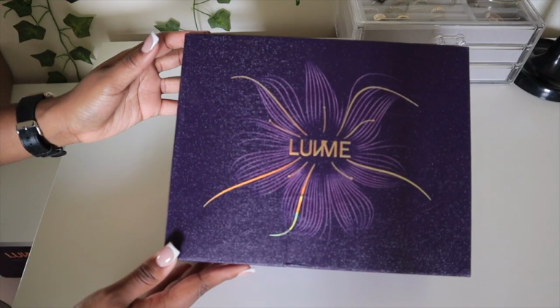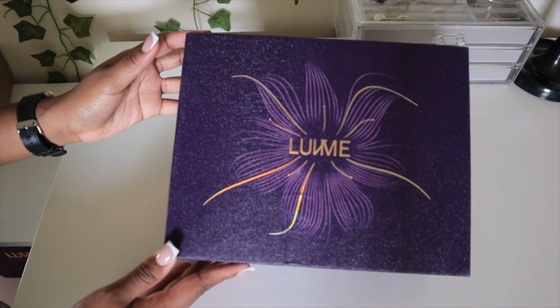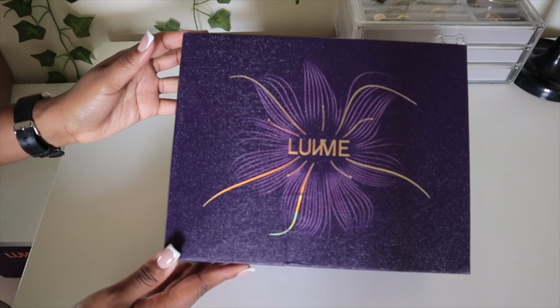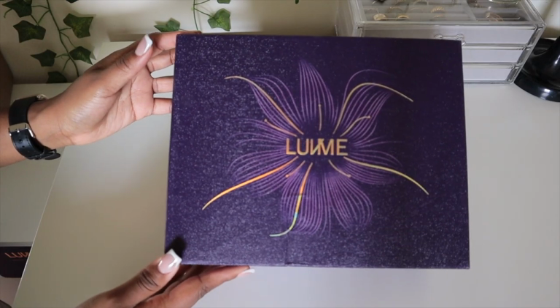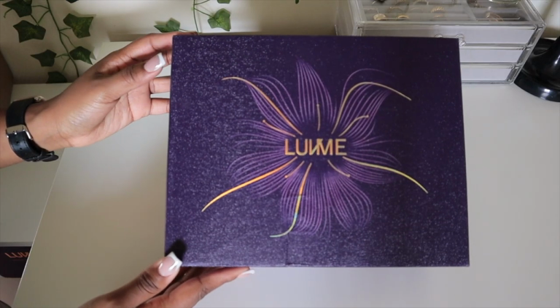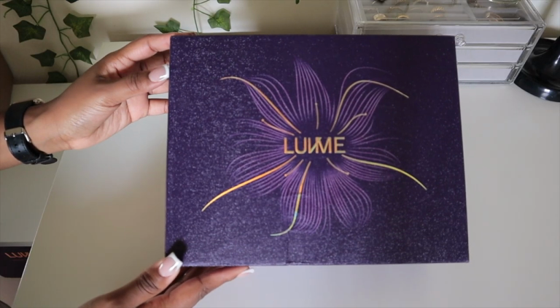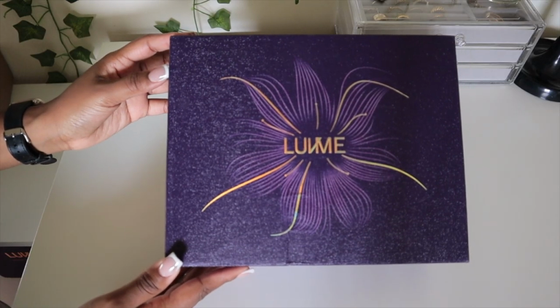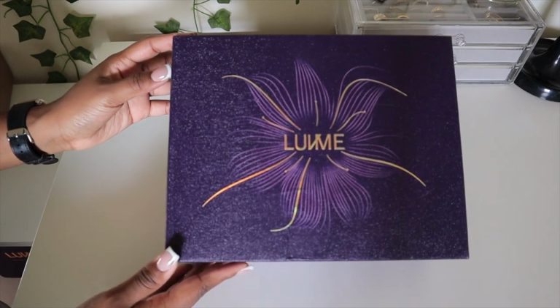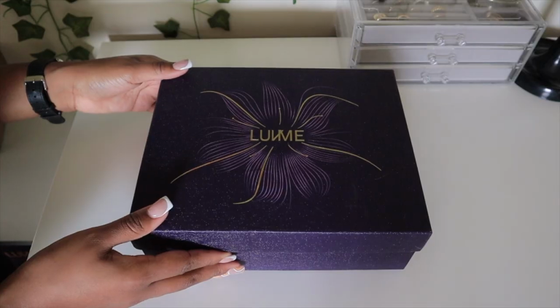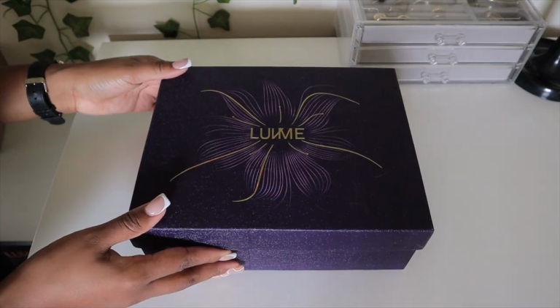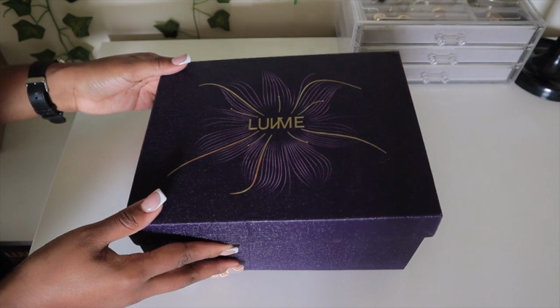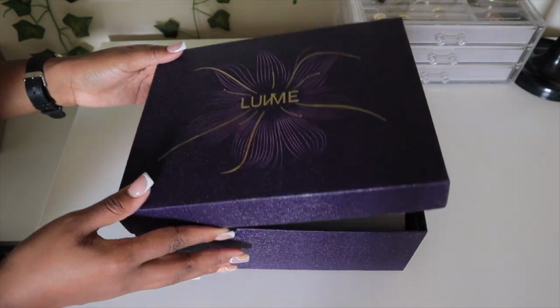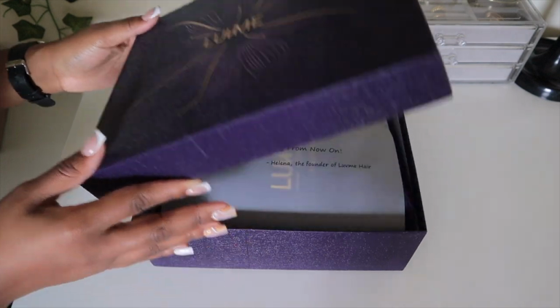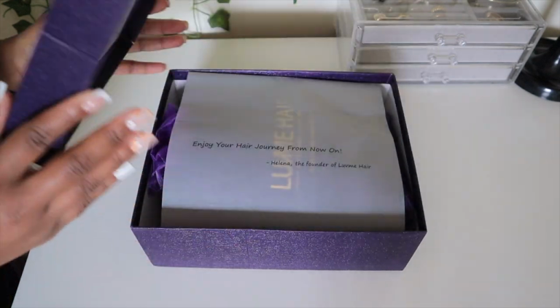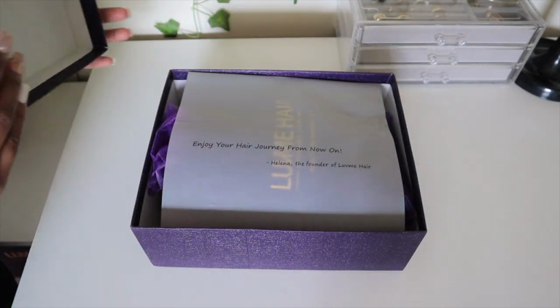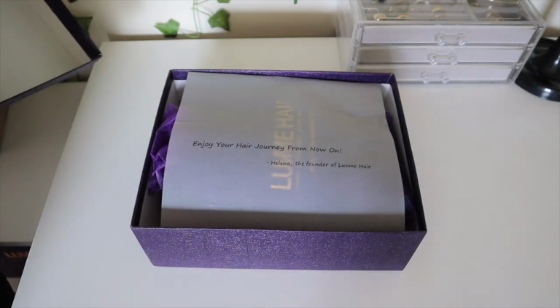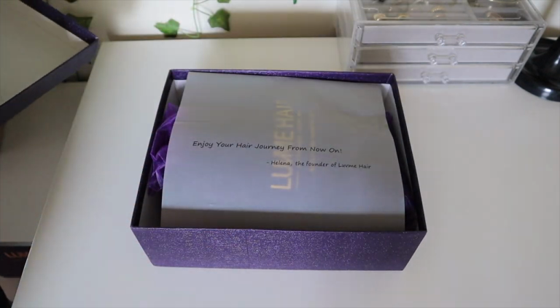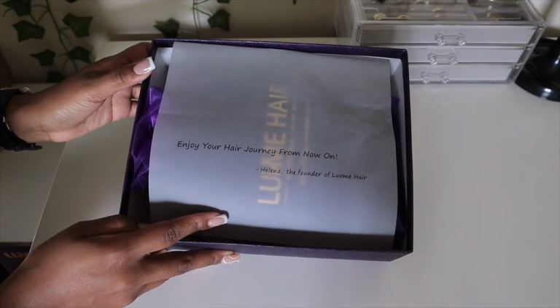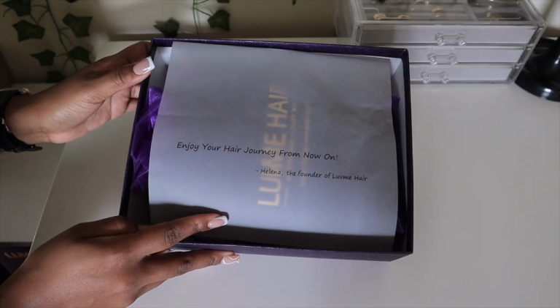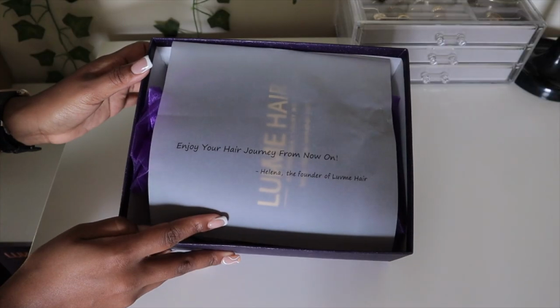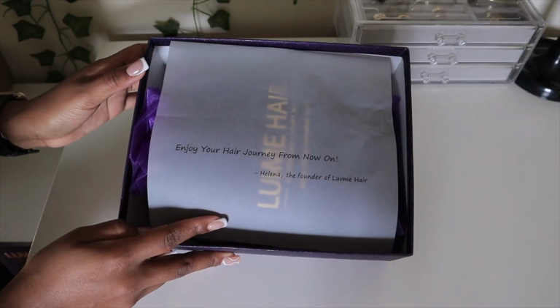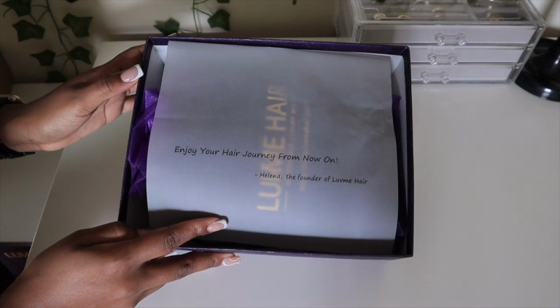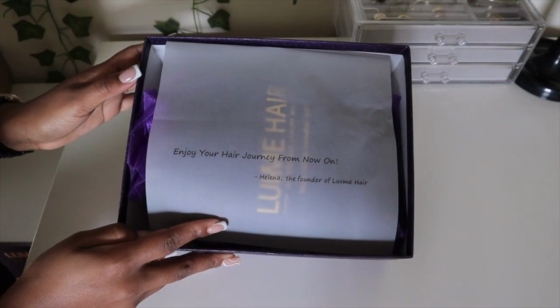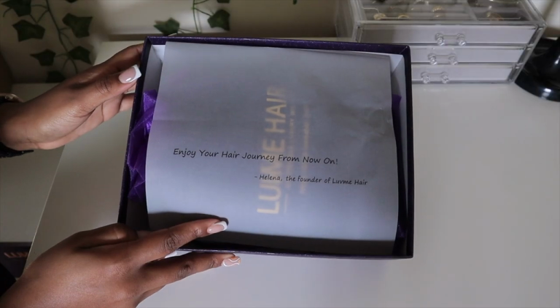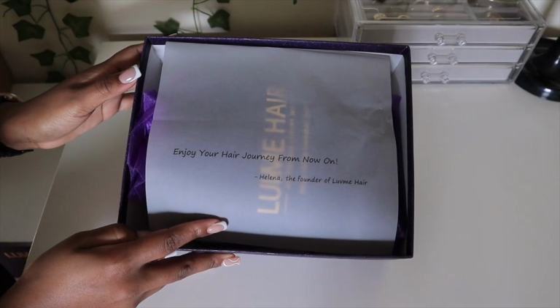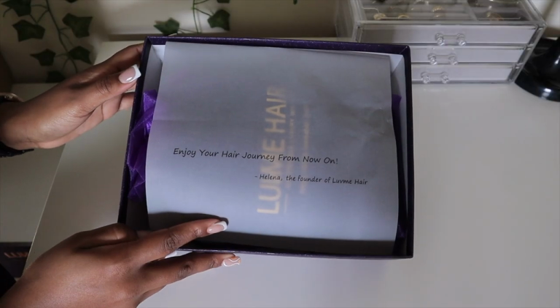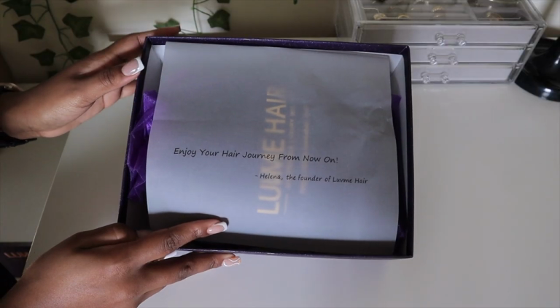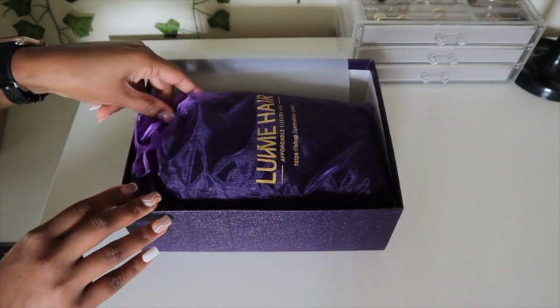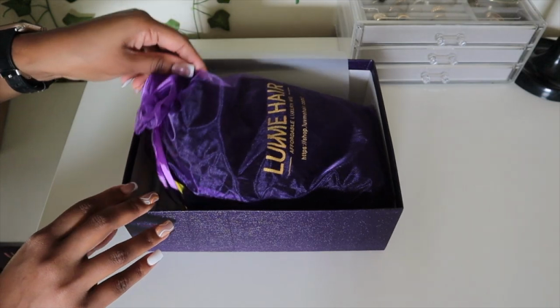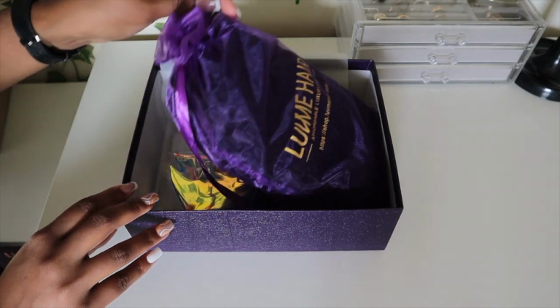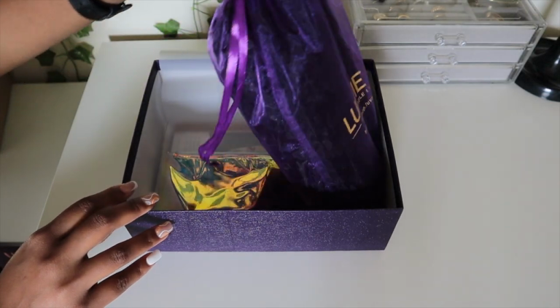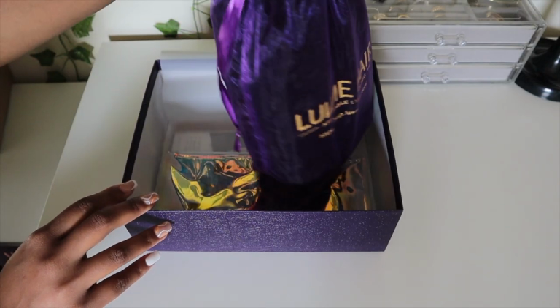So this is where Love Me Hair comes in — shout out to Love Me Hair for sending me over this beautiful unit. I am so happy that I get to collaborate and work with them today.